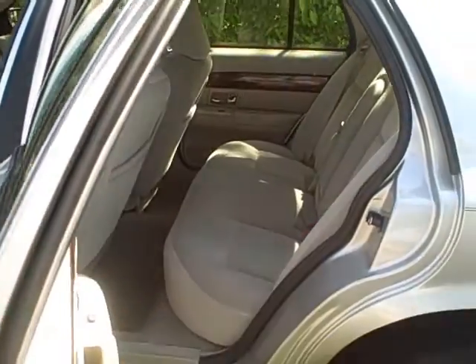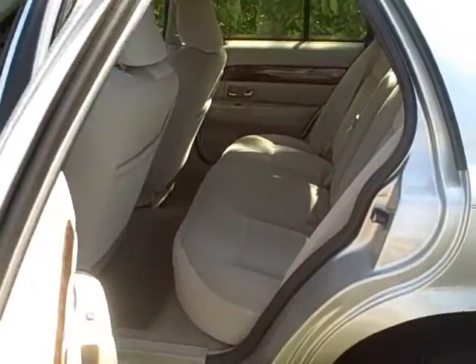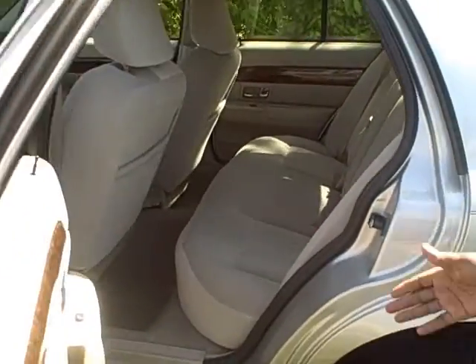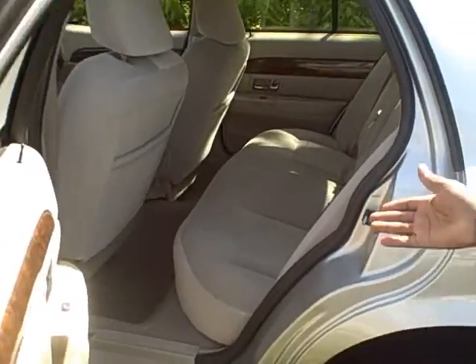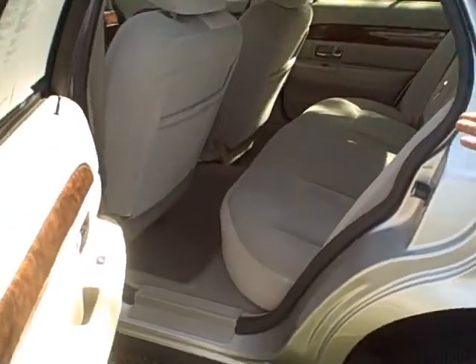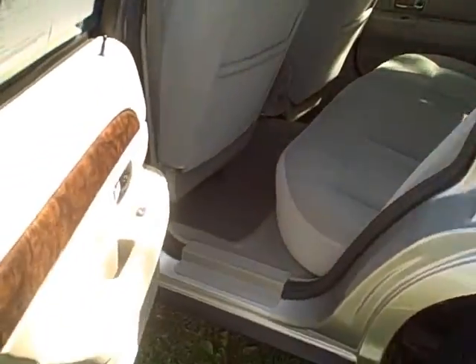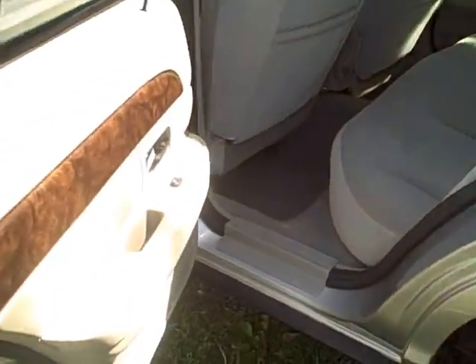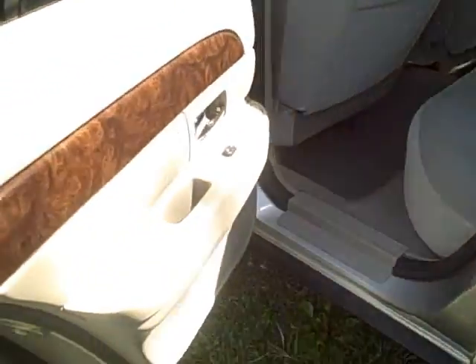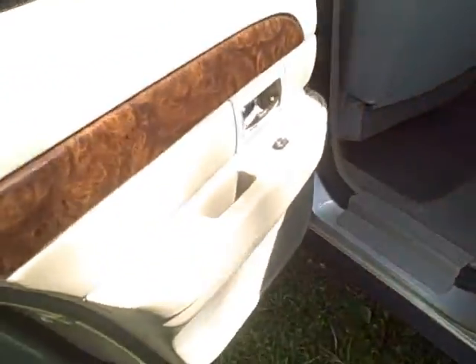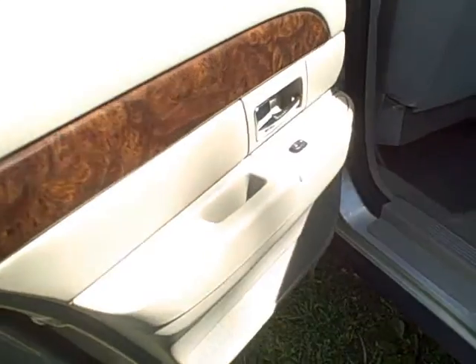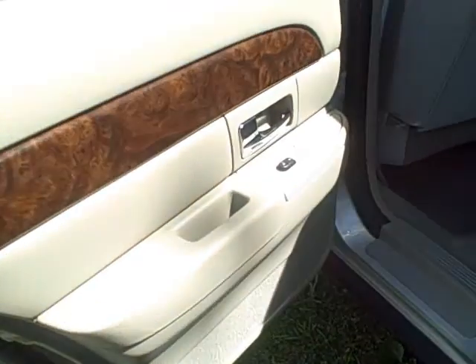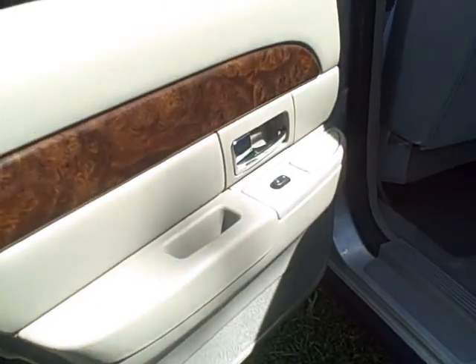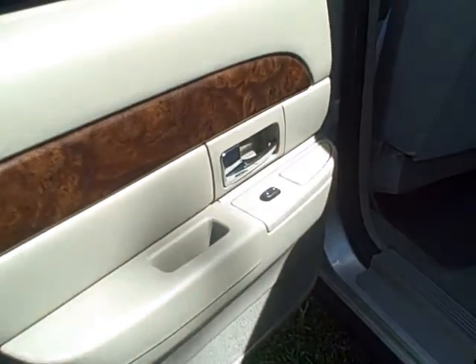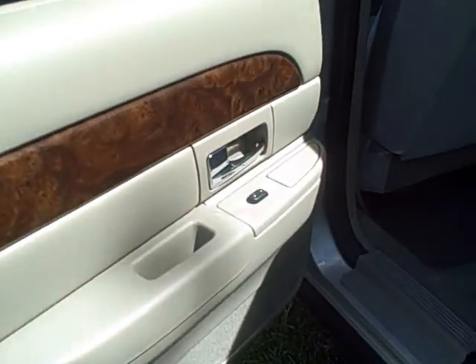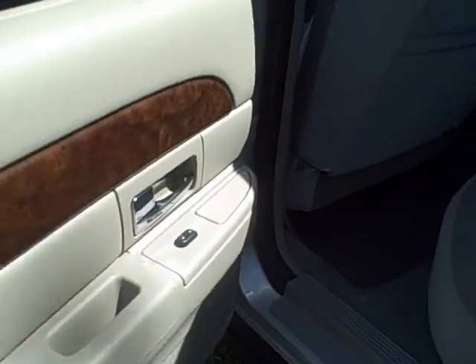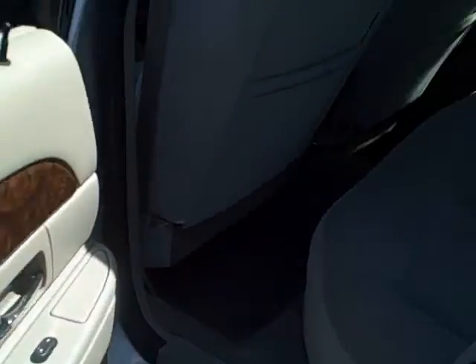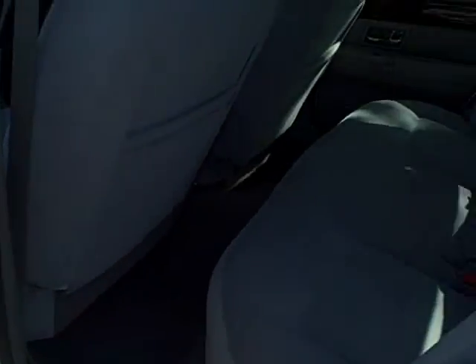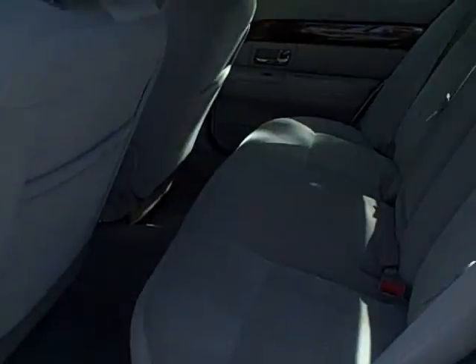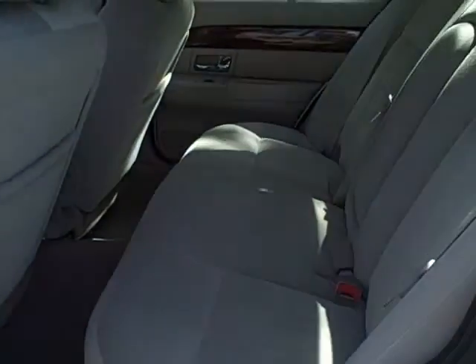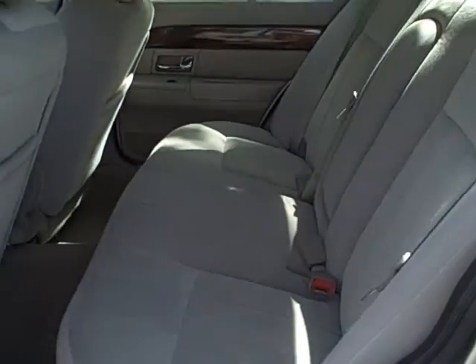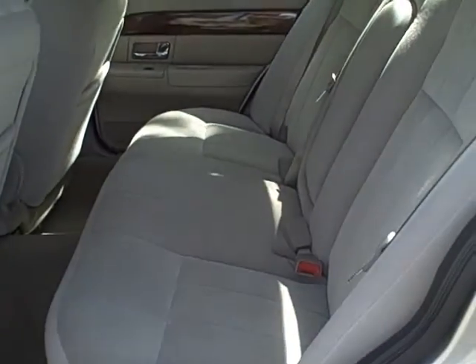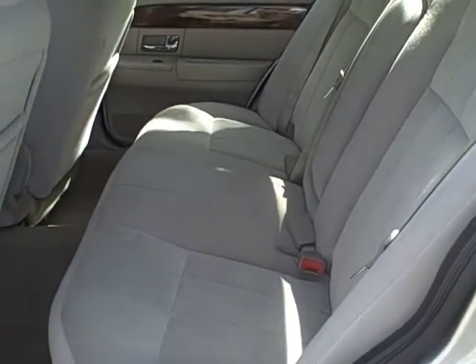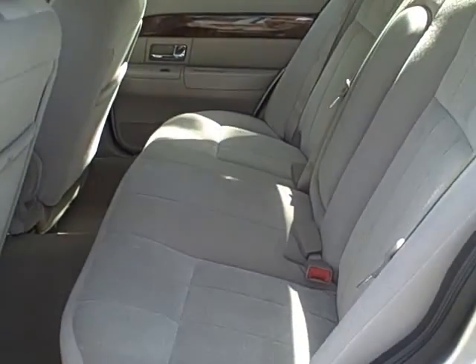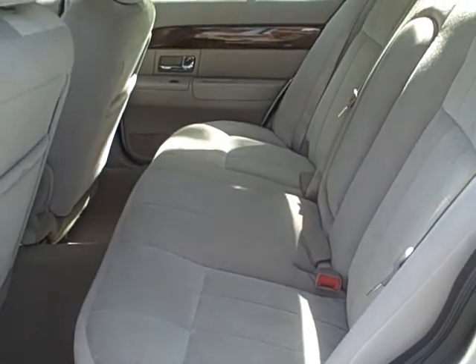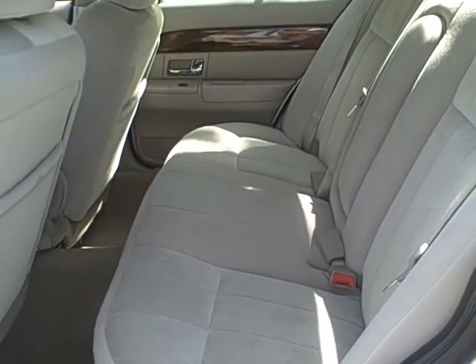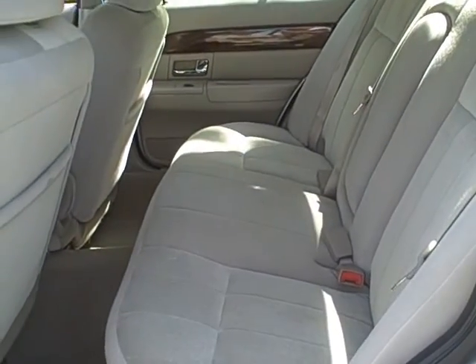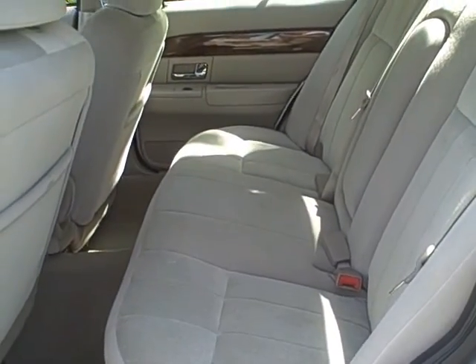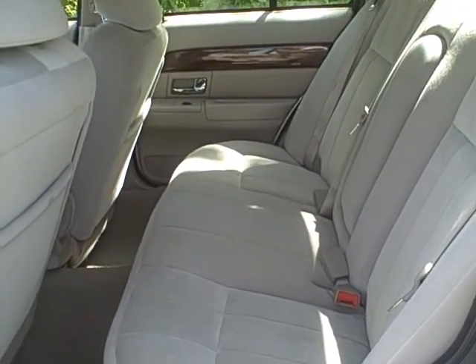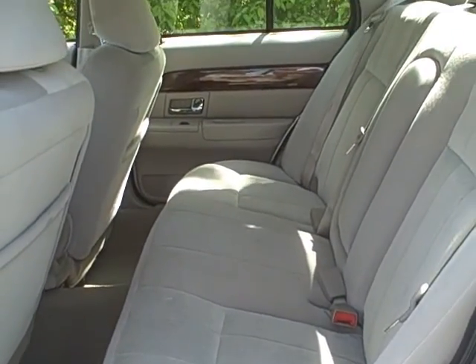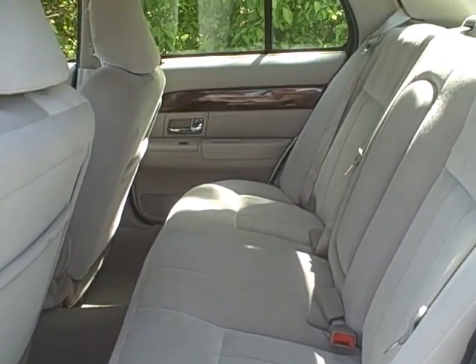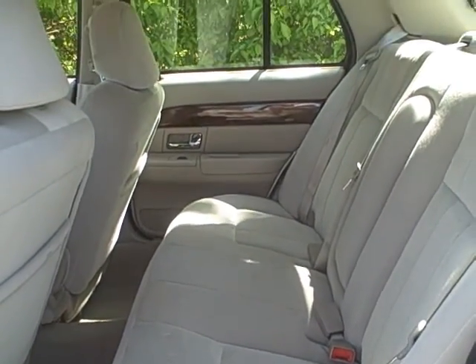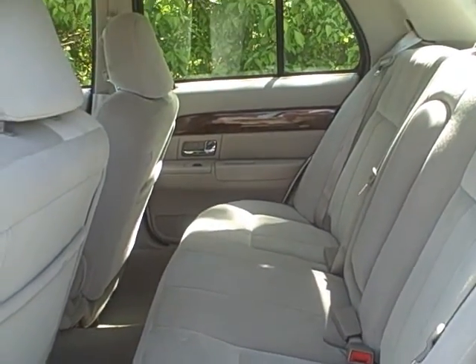Plenty of room in the back, six passenger seating — three in the front, three in the back. It has six seat belts.